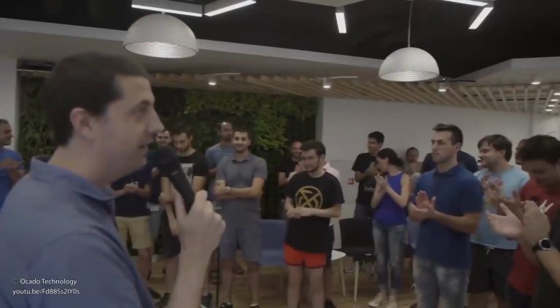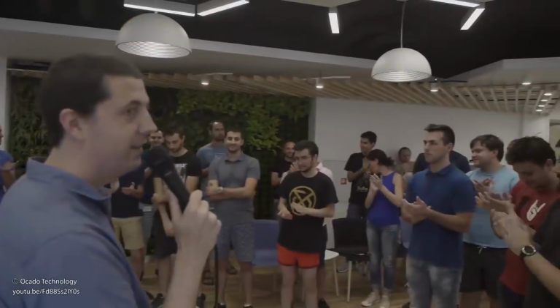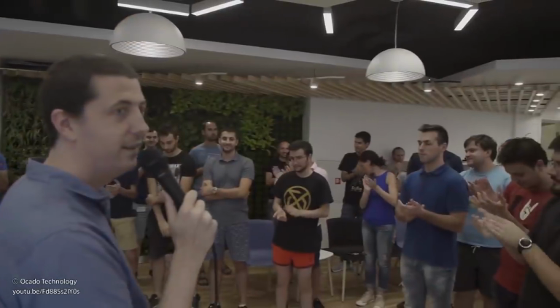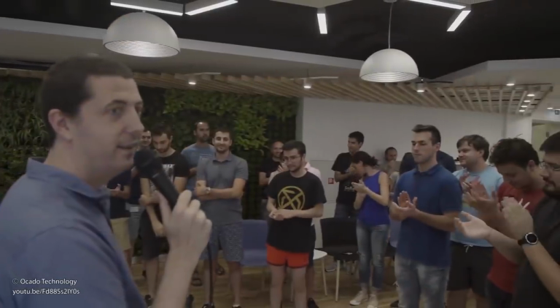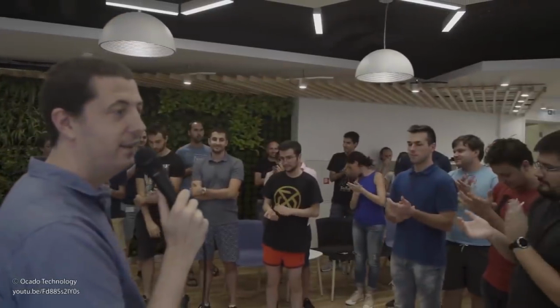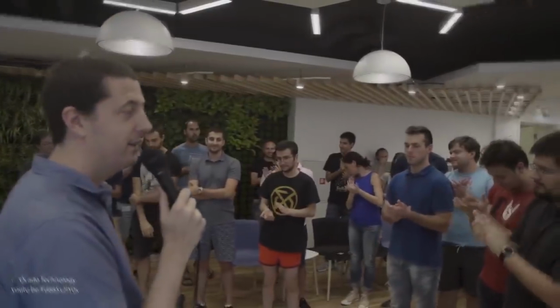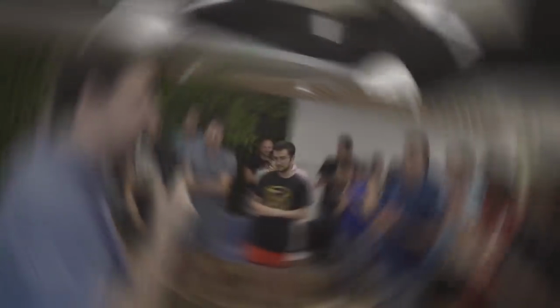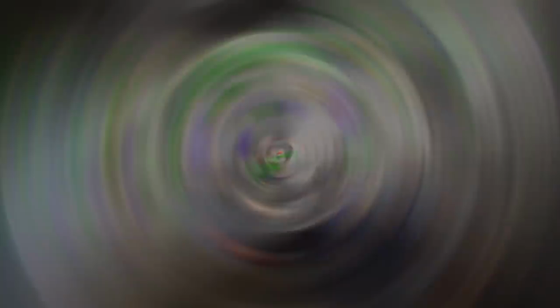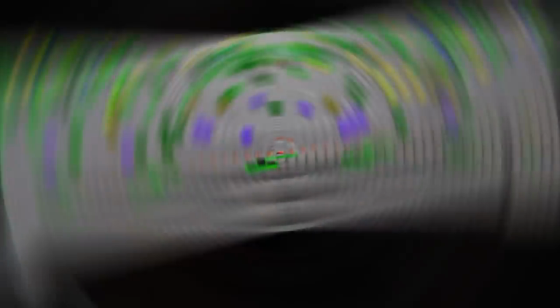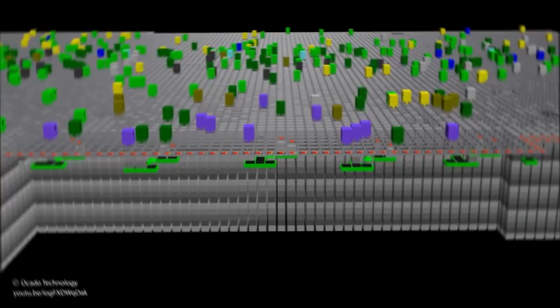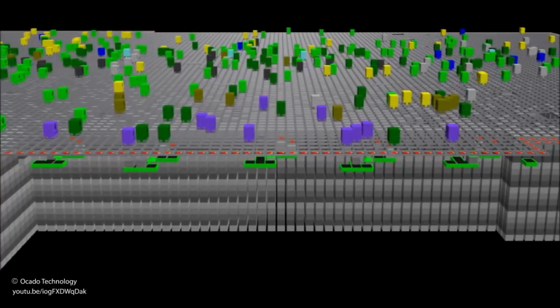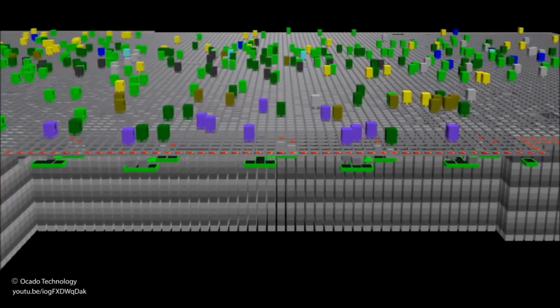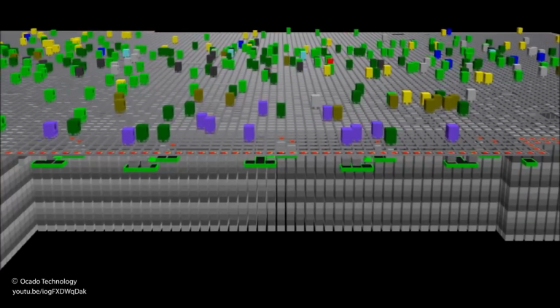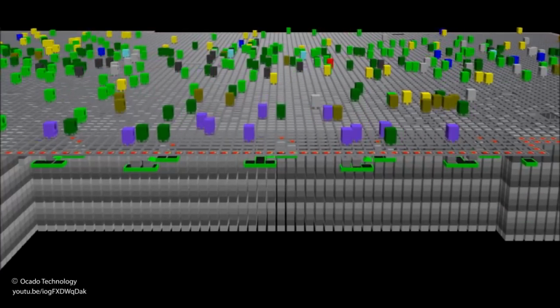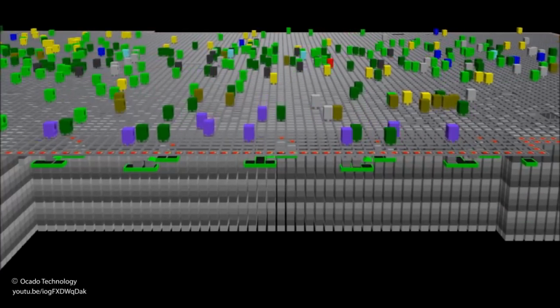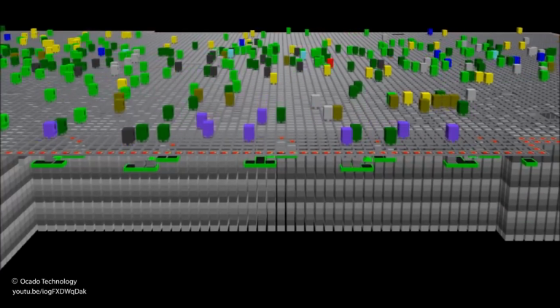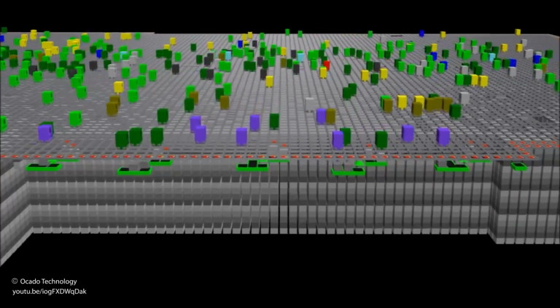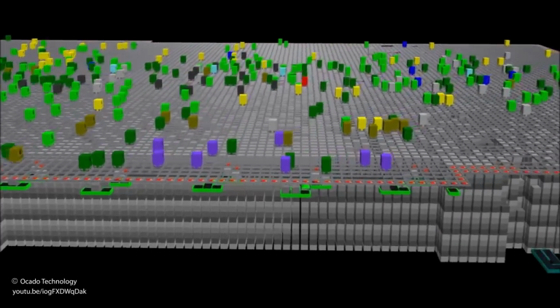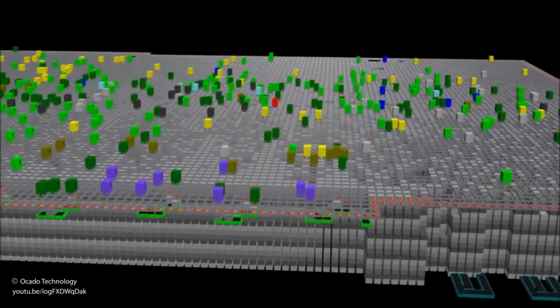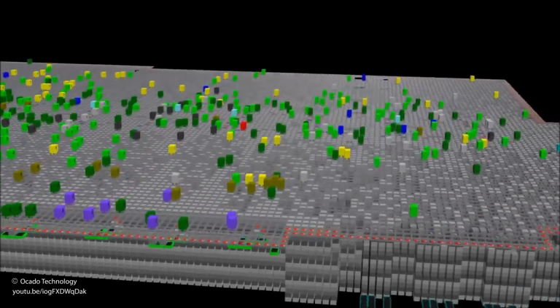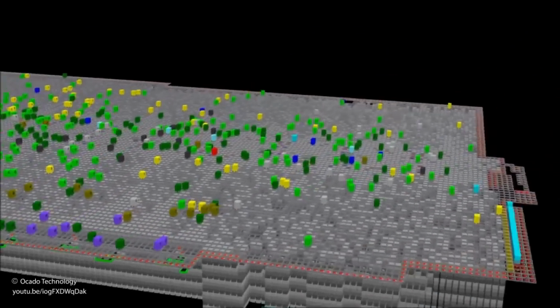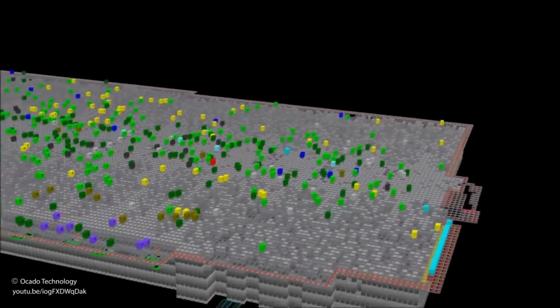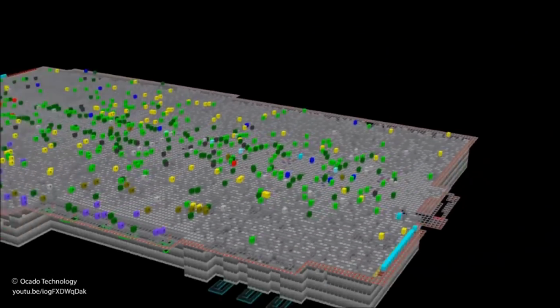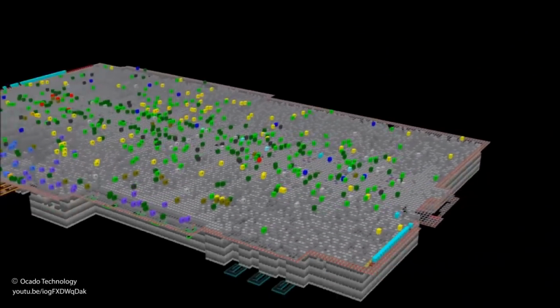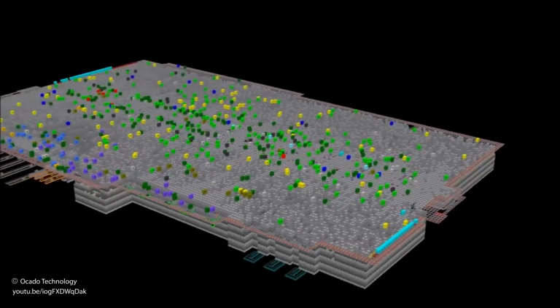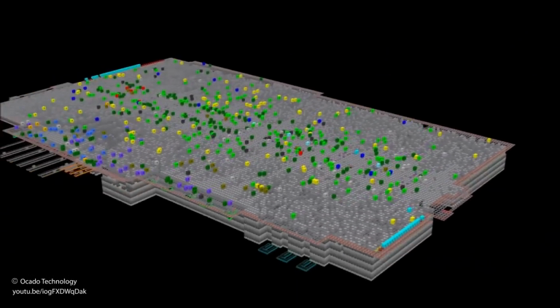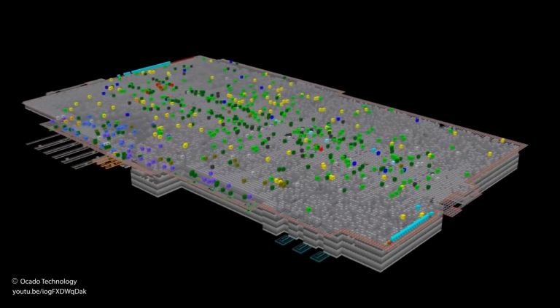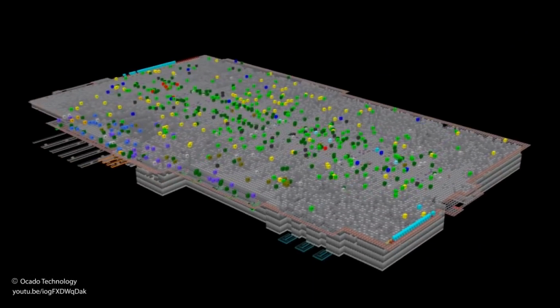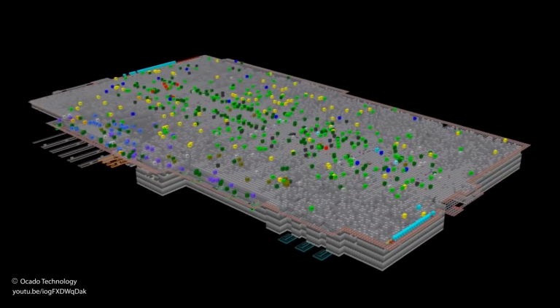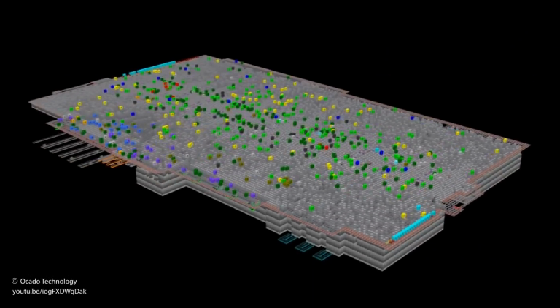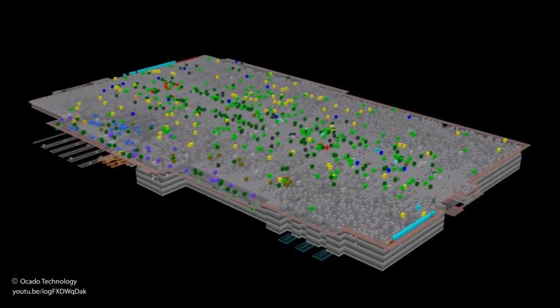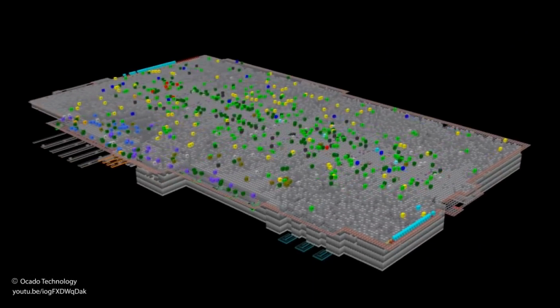Designed by their engineering team, the smart platform is incredibly complex but efficient. Talk about fast food.